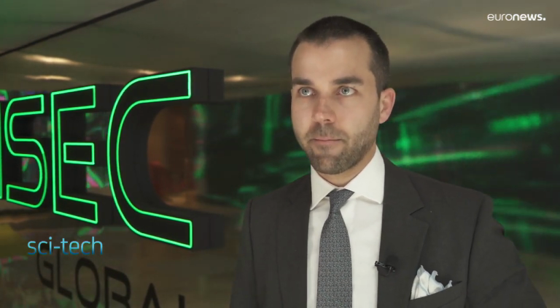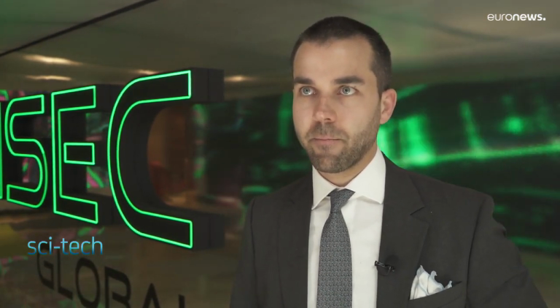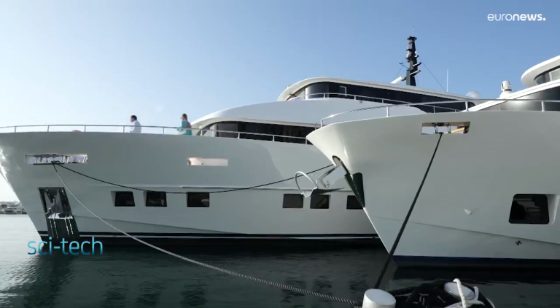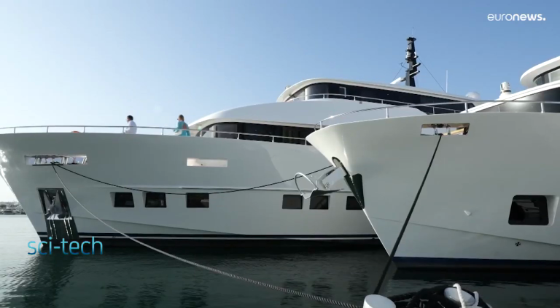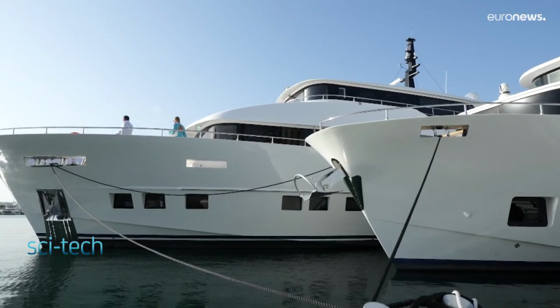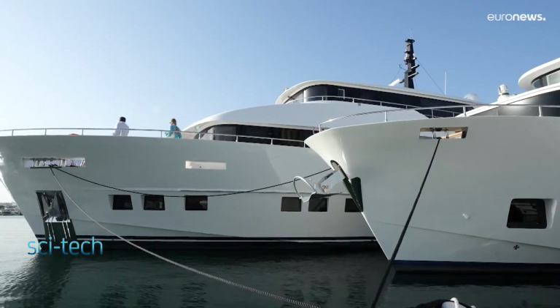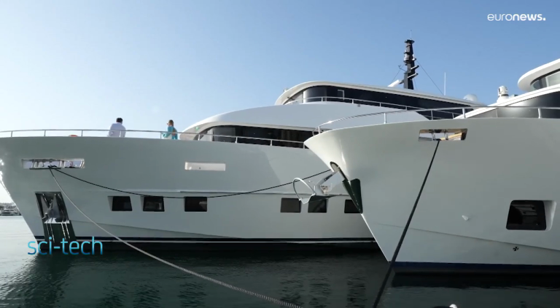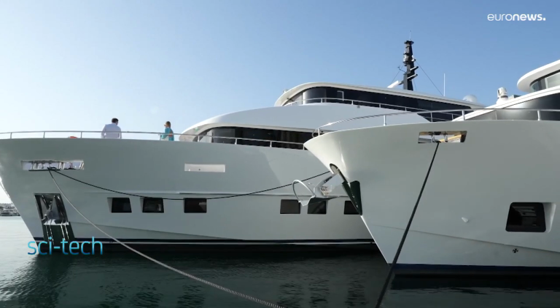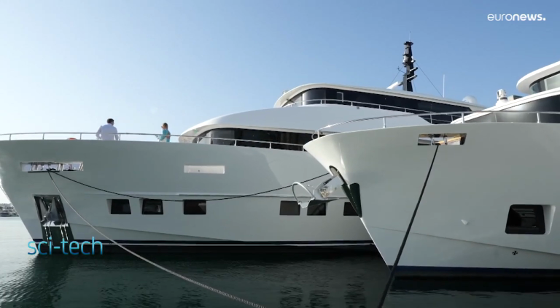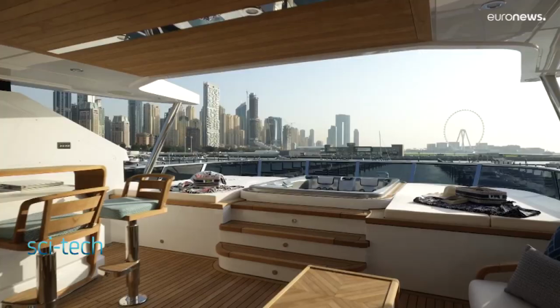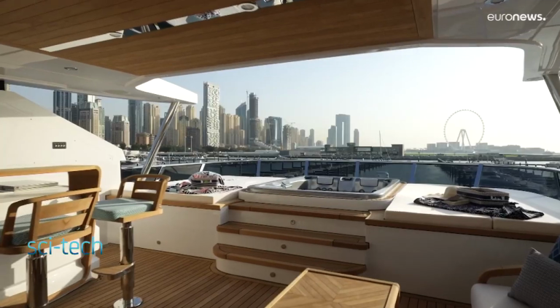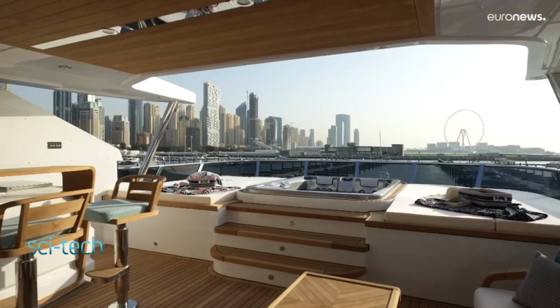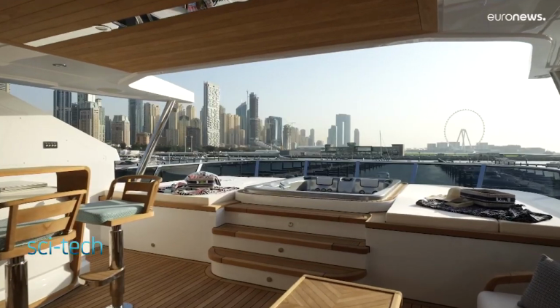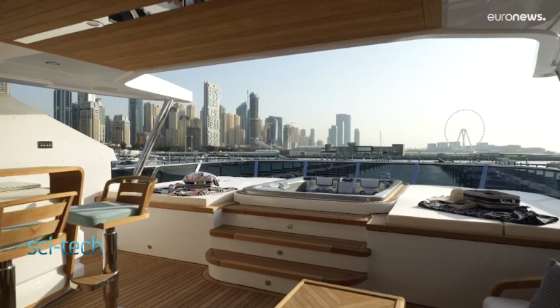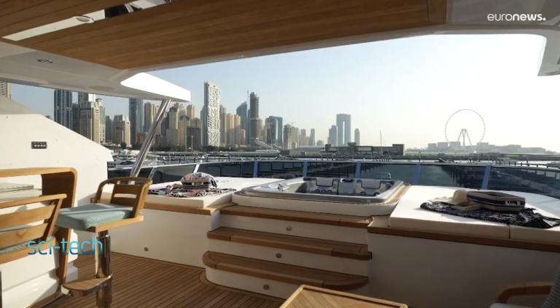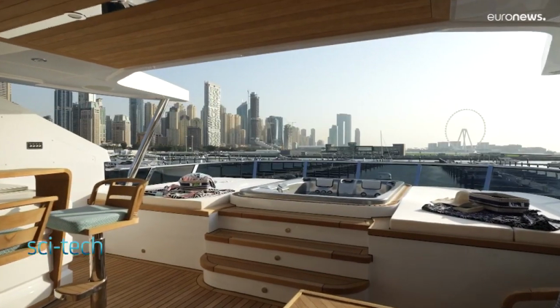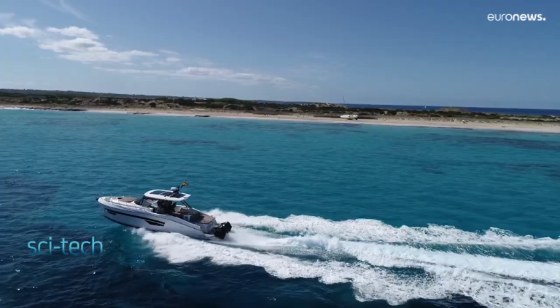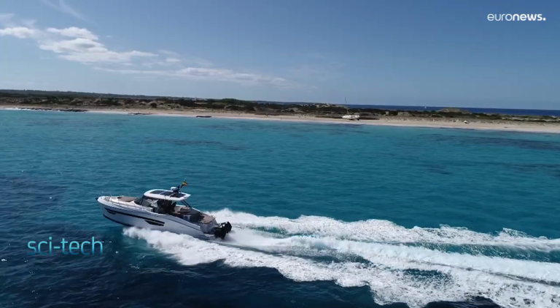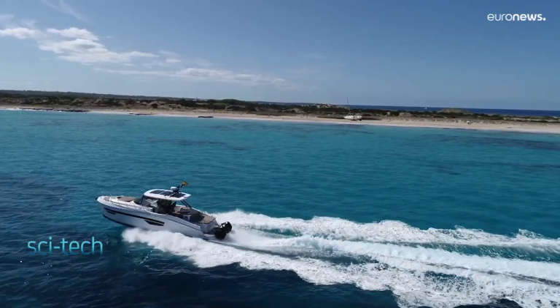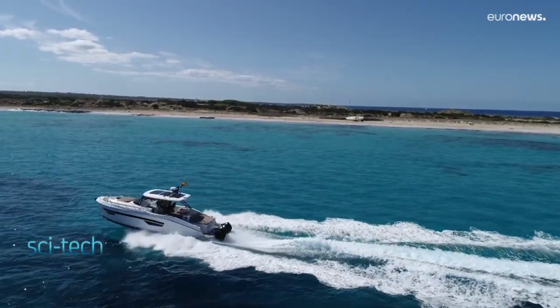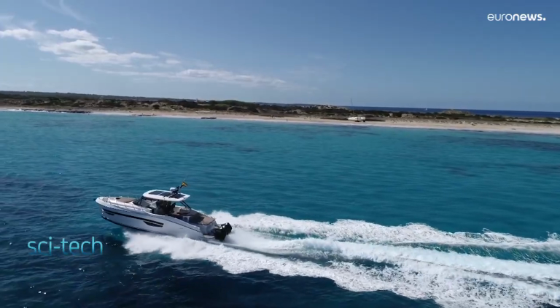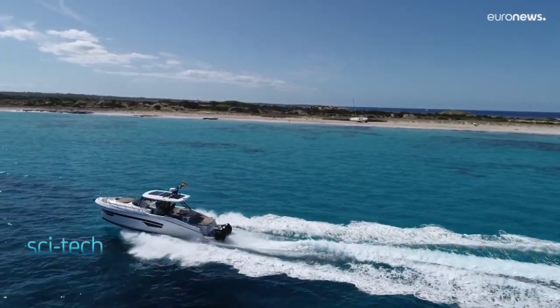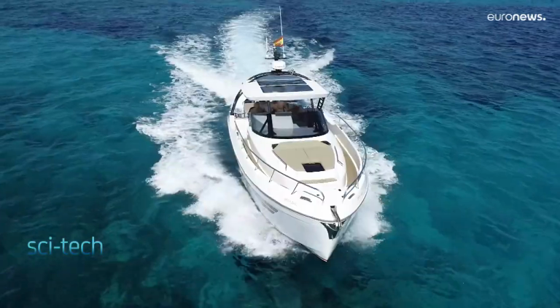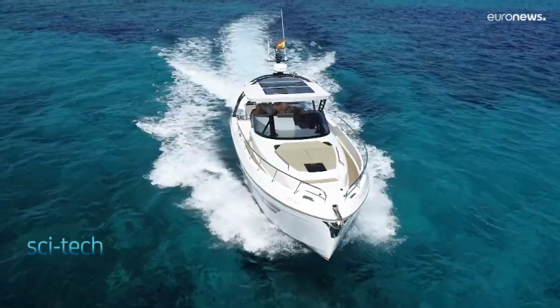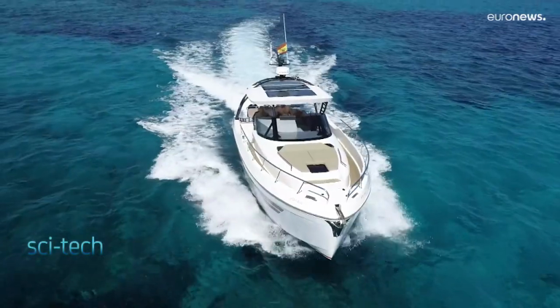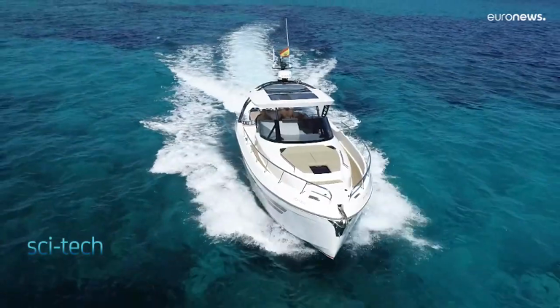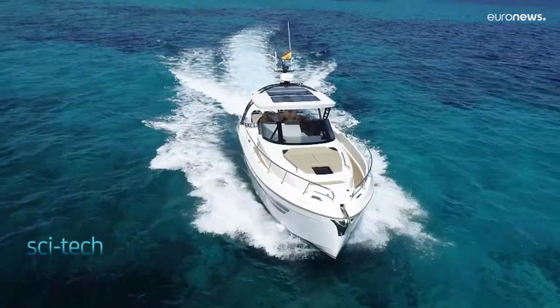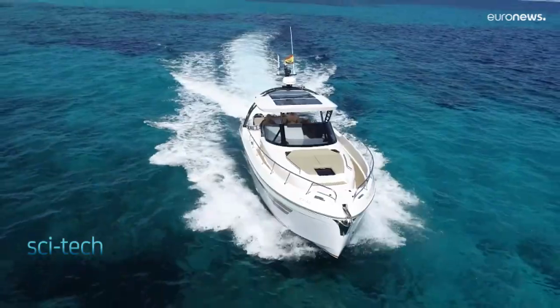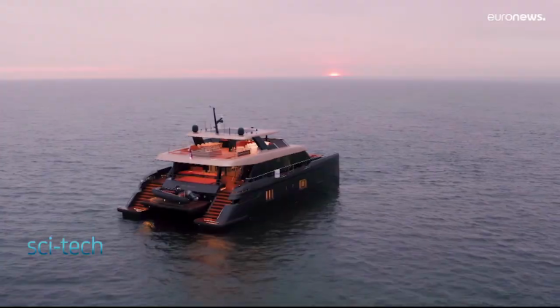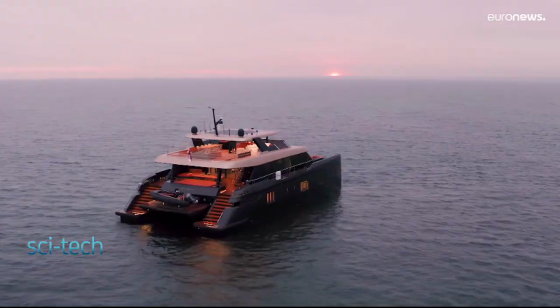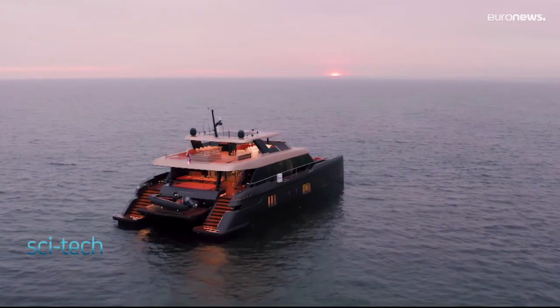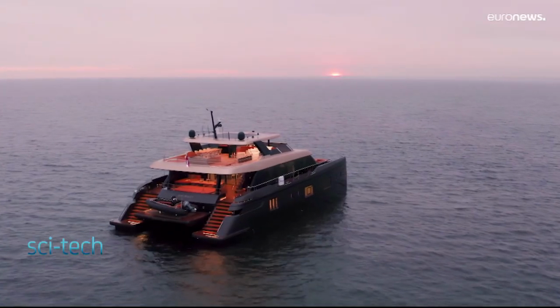Back at the Boat Show, there are changes on the horizon for the industry as it sets sail with new technology and eco-friendly power.